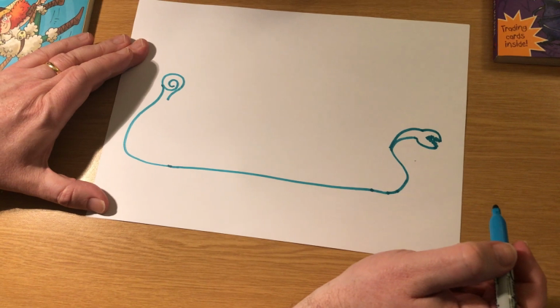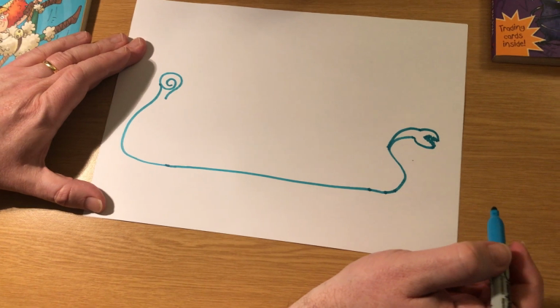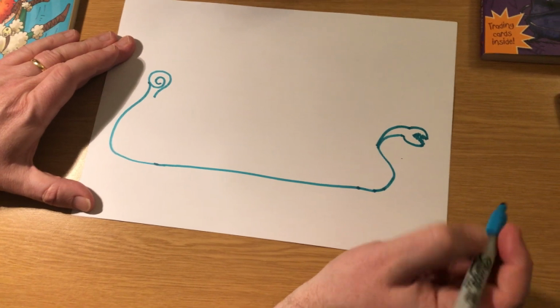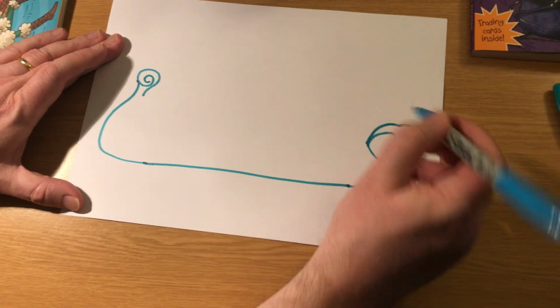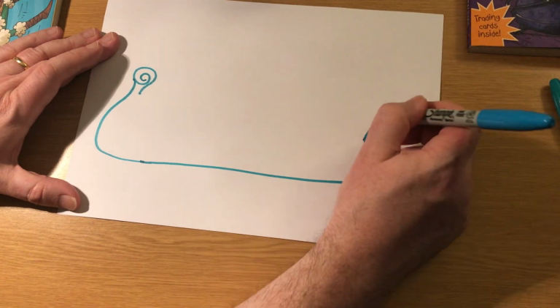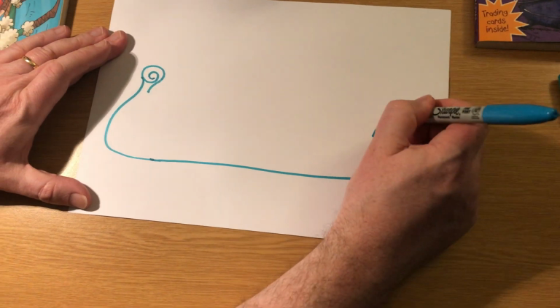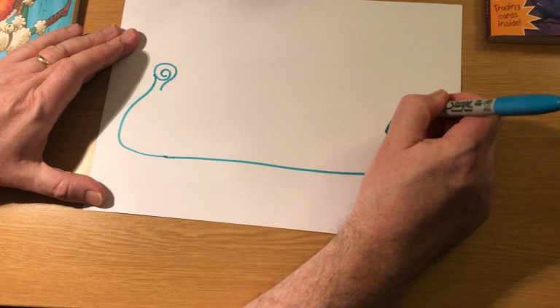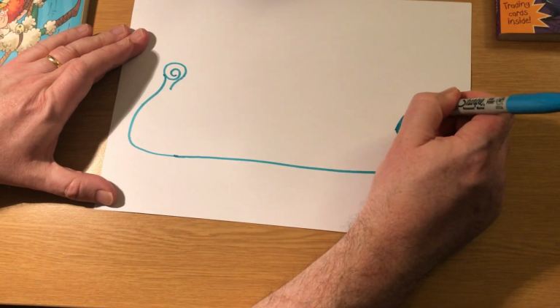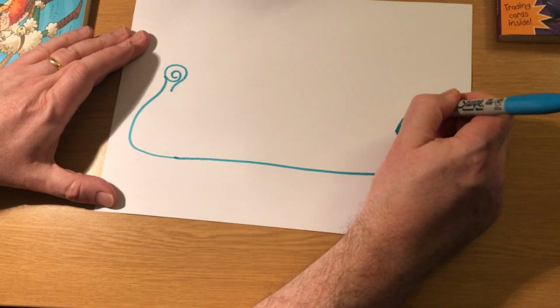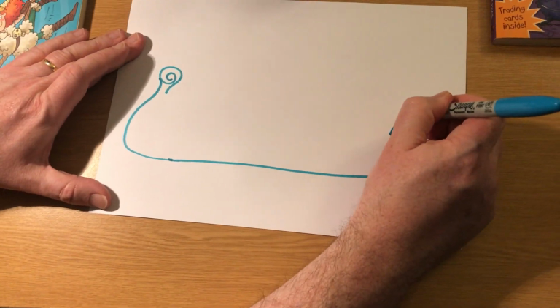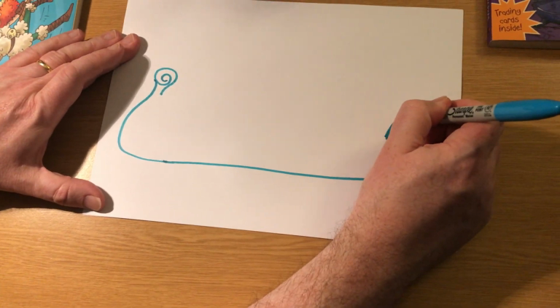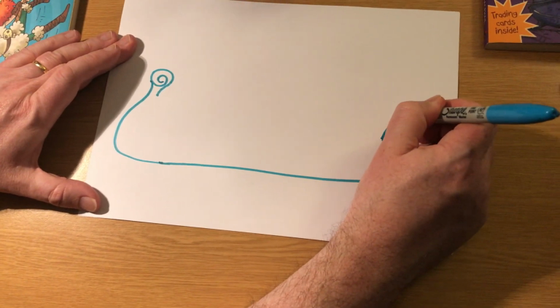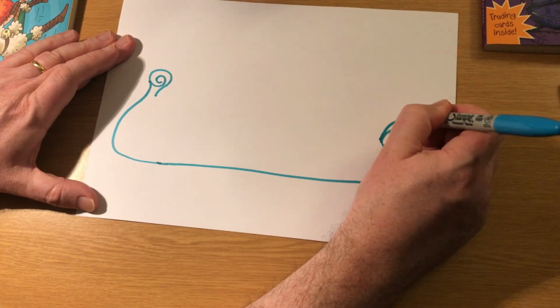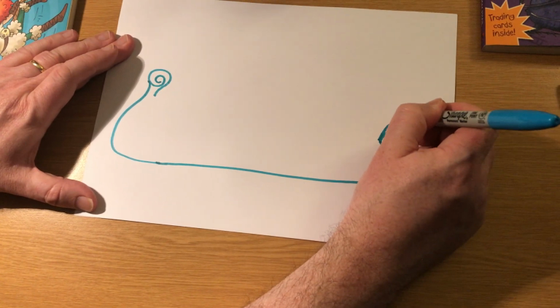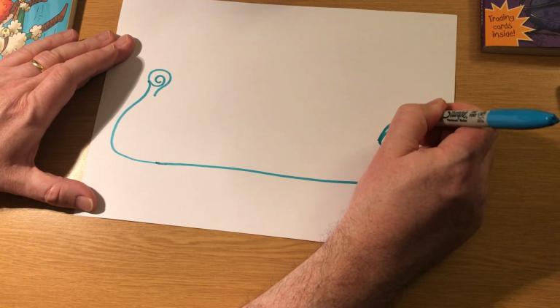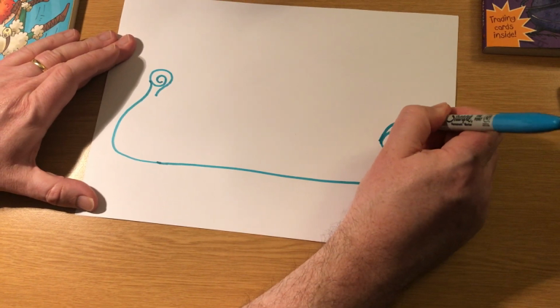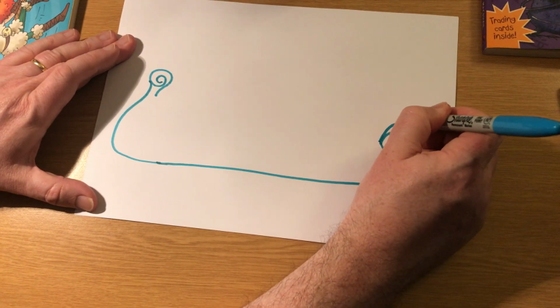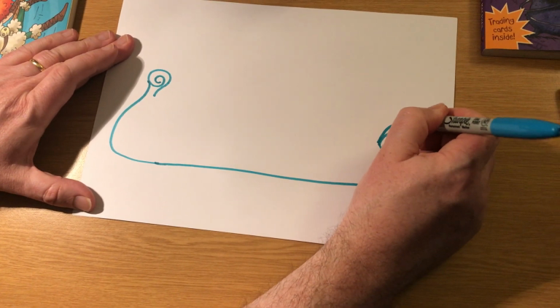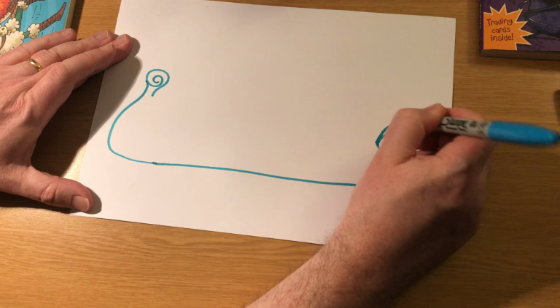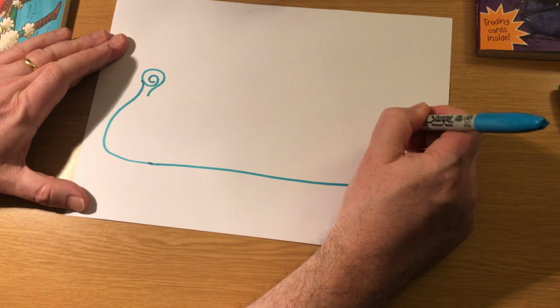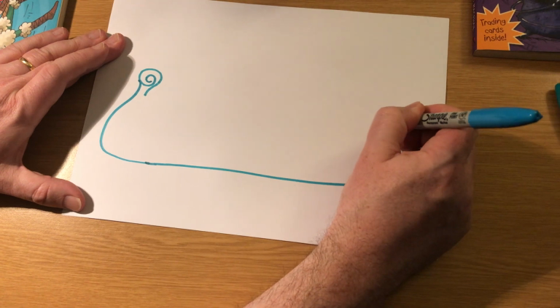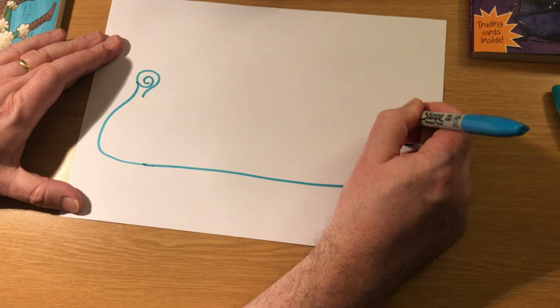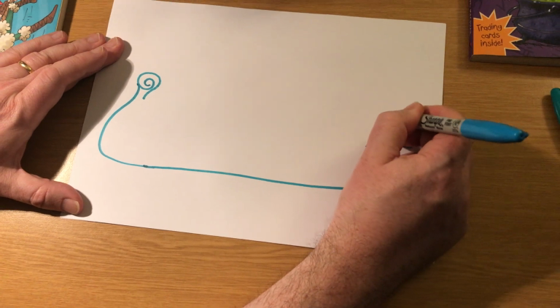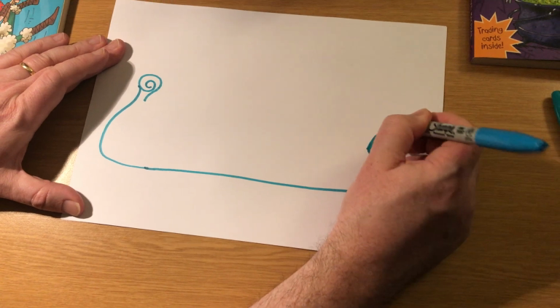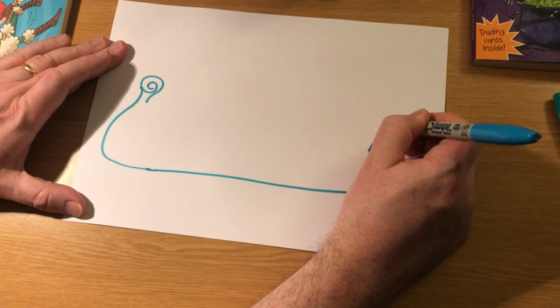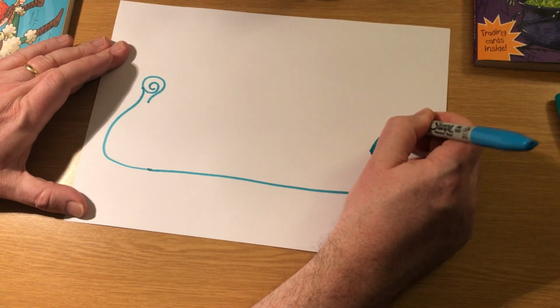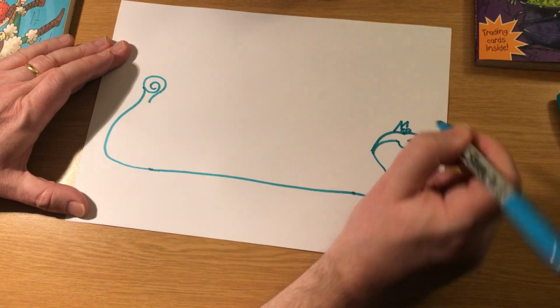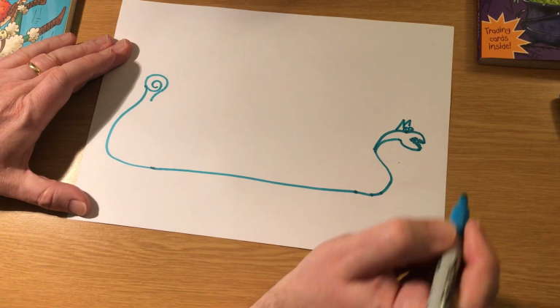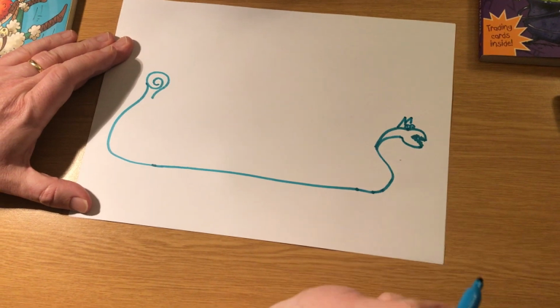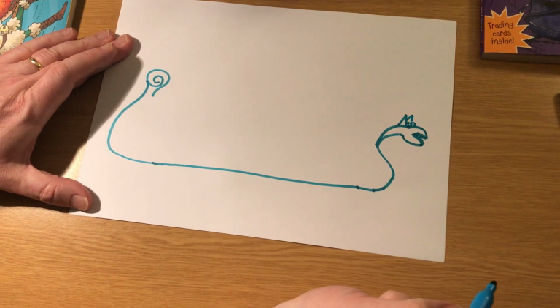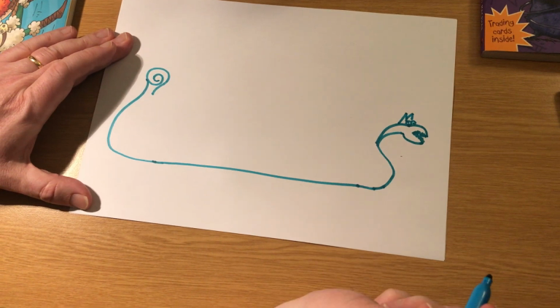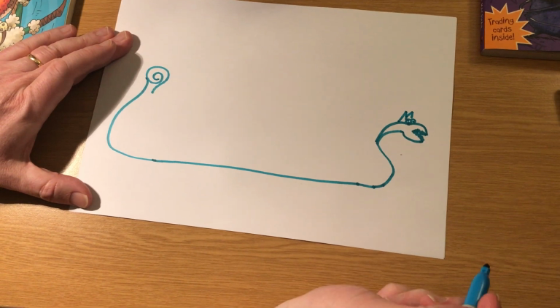That's rubbish isn't it? Right, I'm going to fix that. I'm going to put some eyes in. And here's some ears. So that's a dragon.